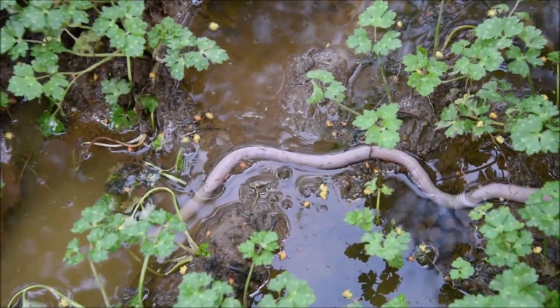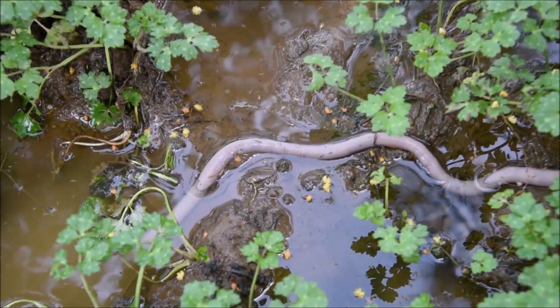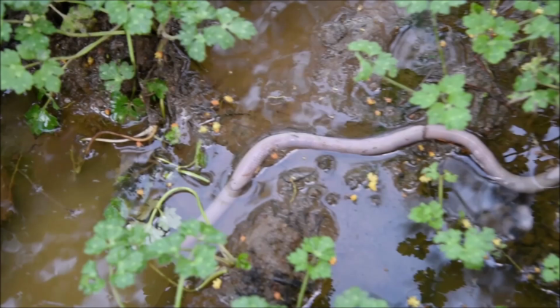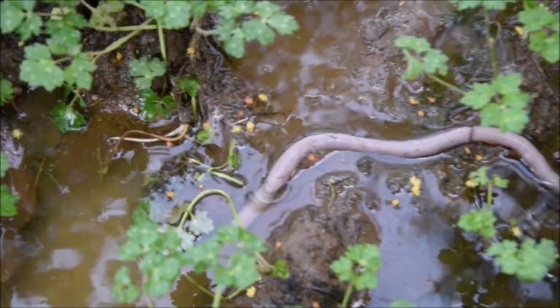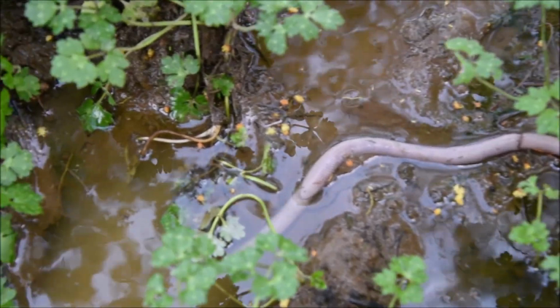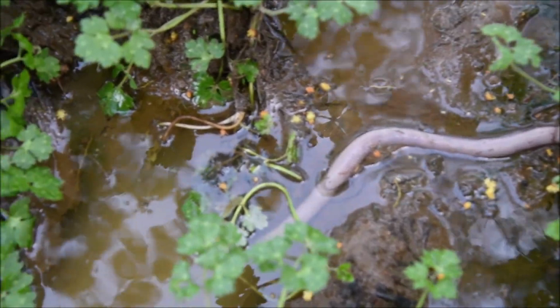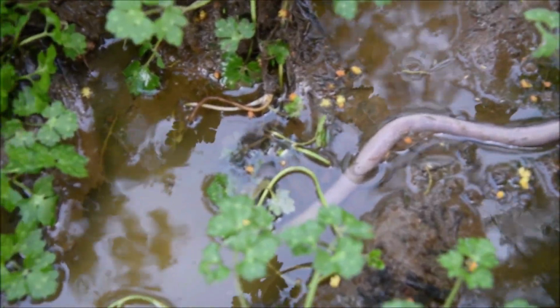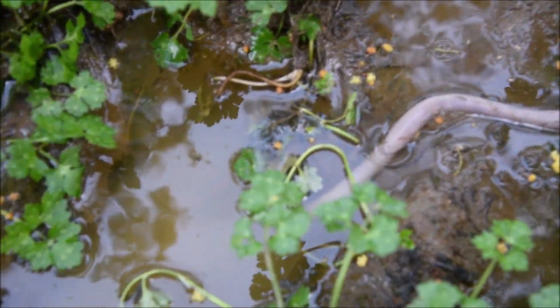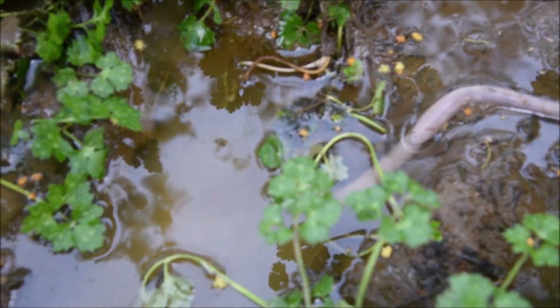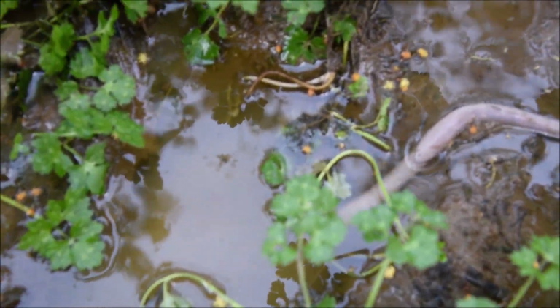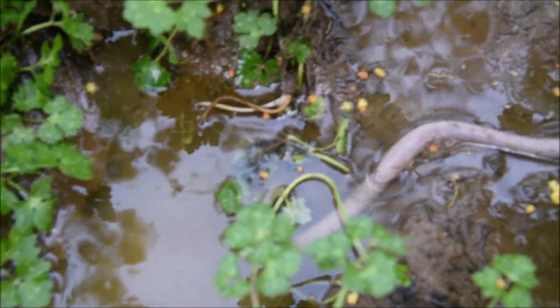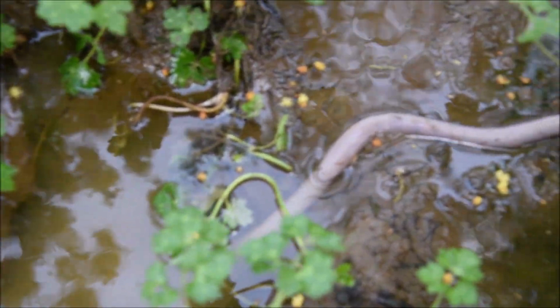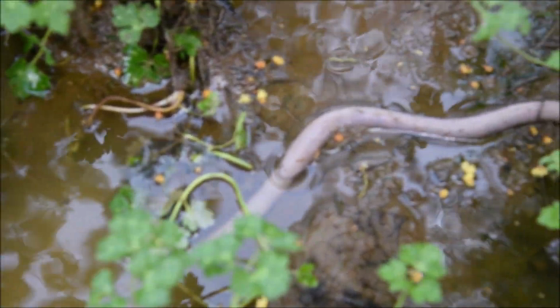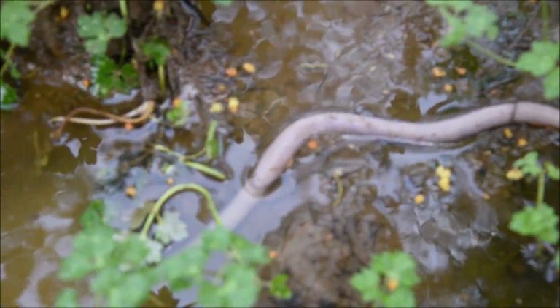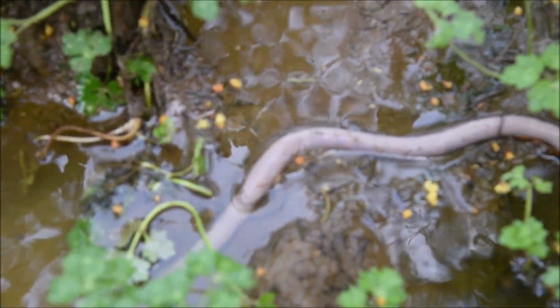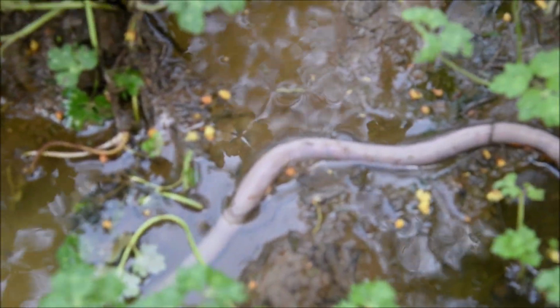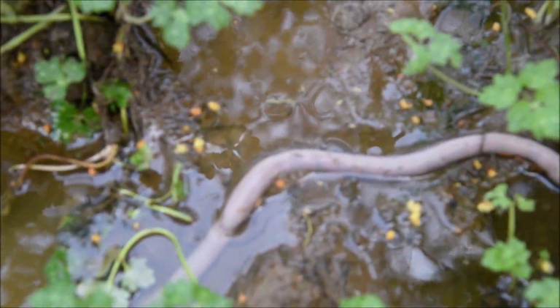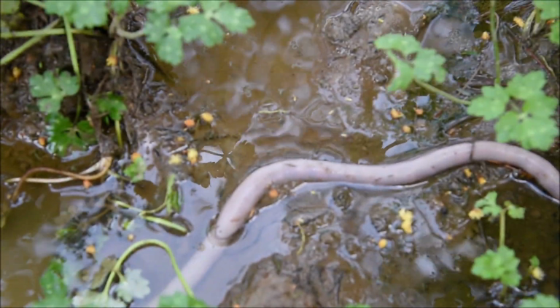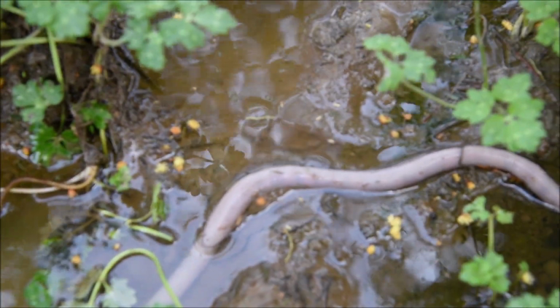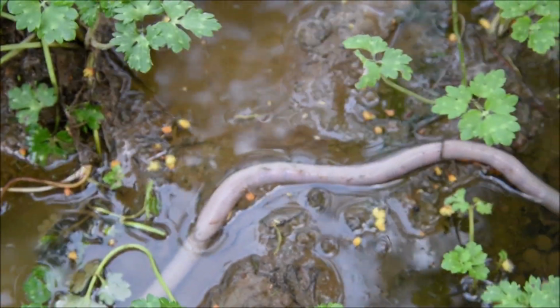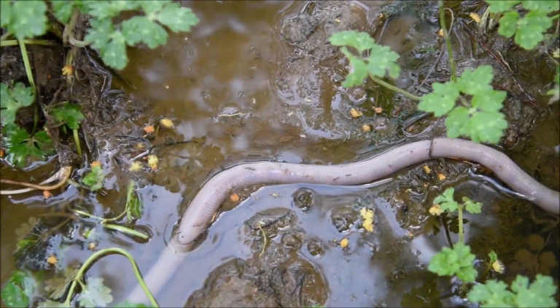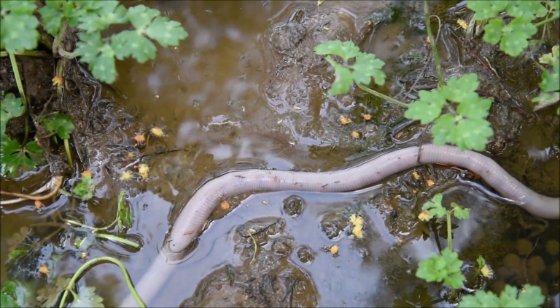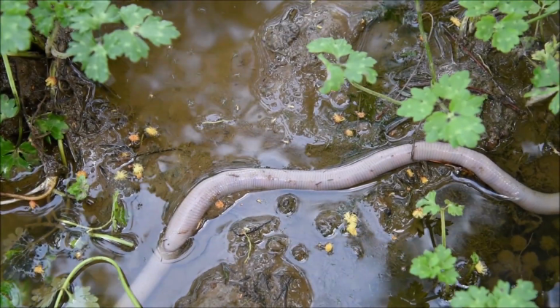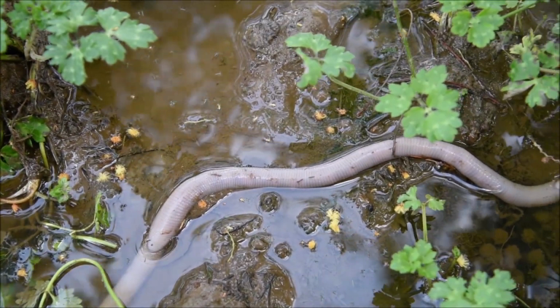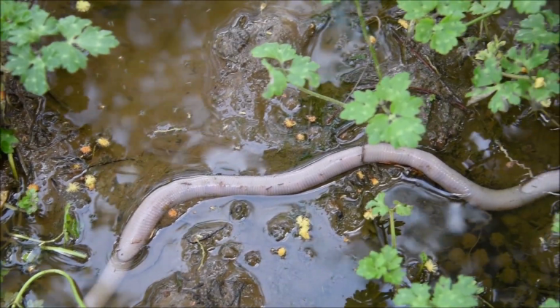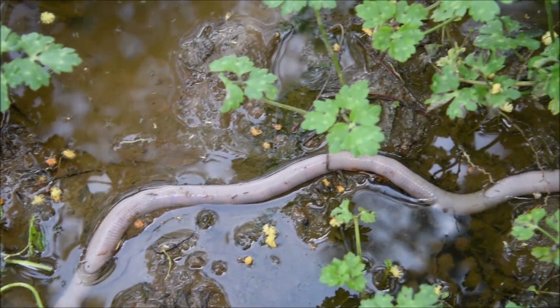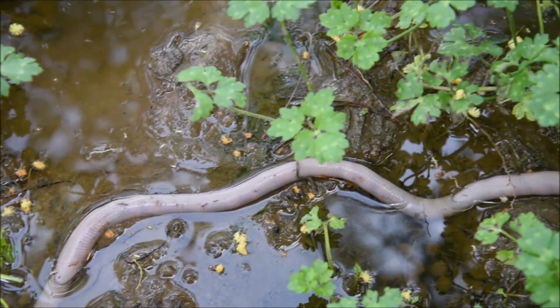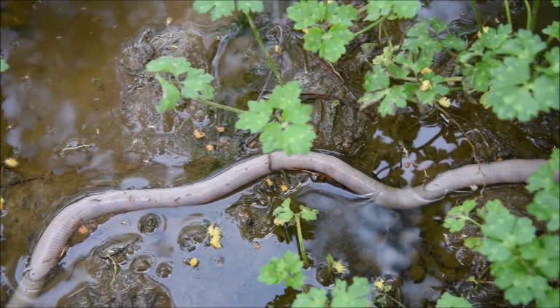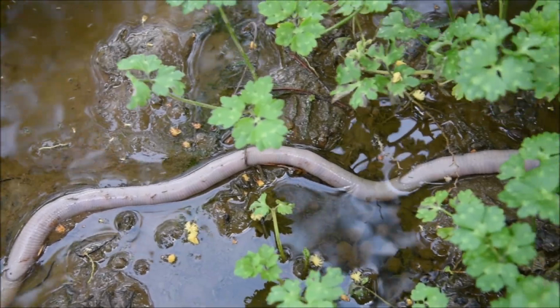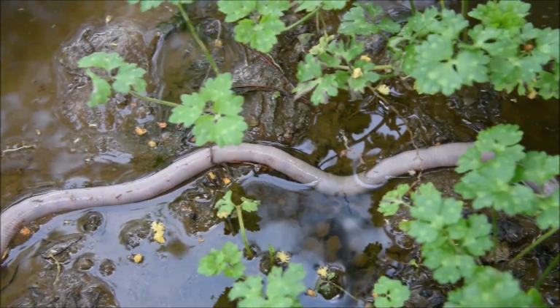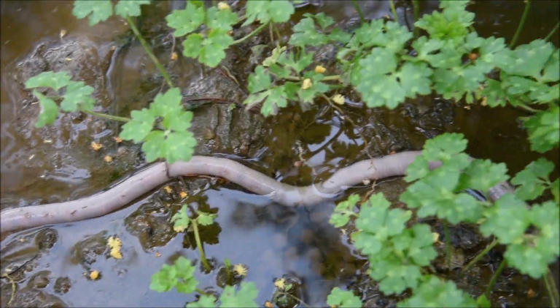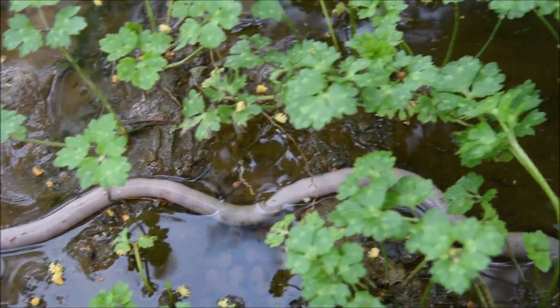This worm was still alive, so we rescued it and buried it nearby. Hopefully it survived the ordeal.